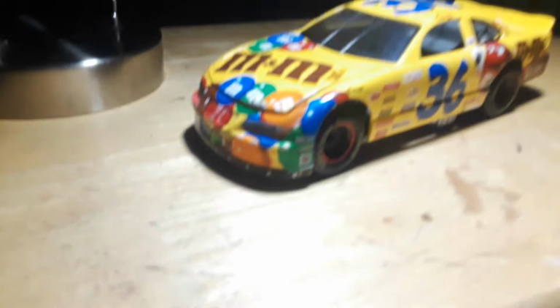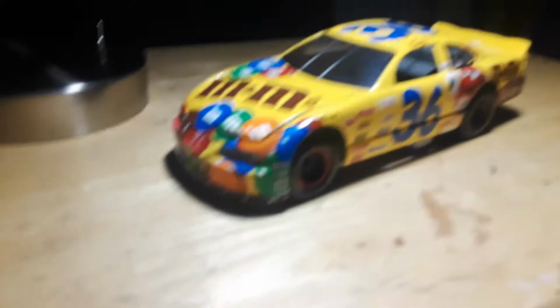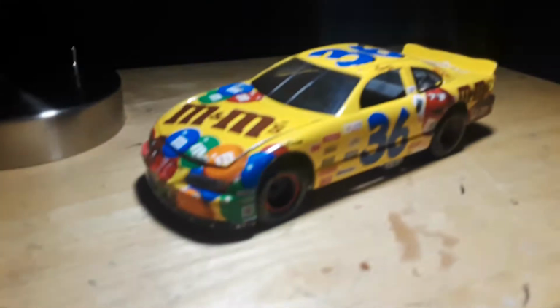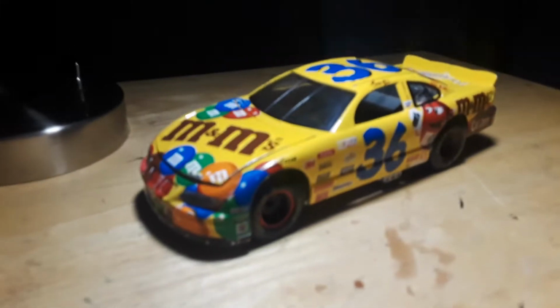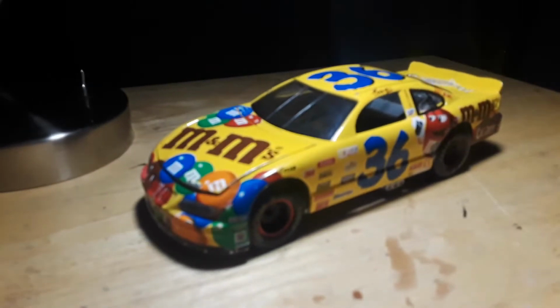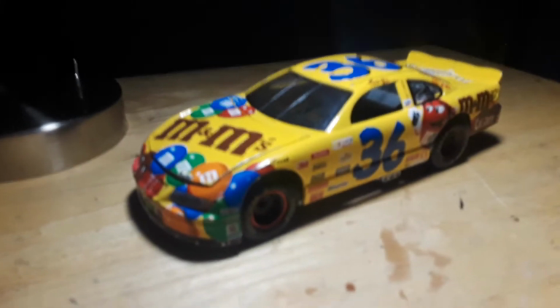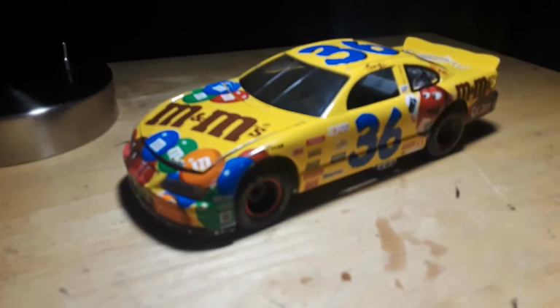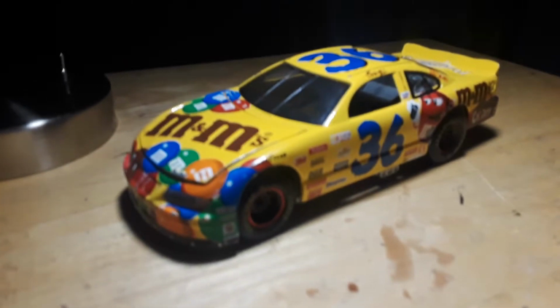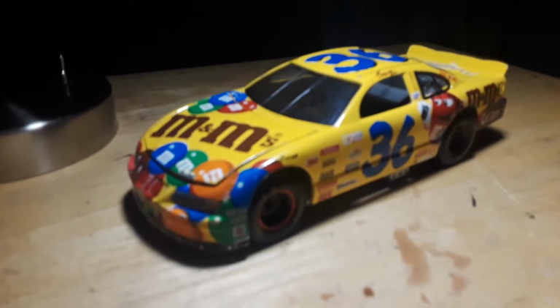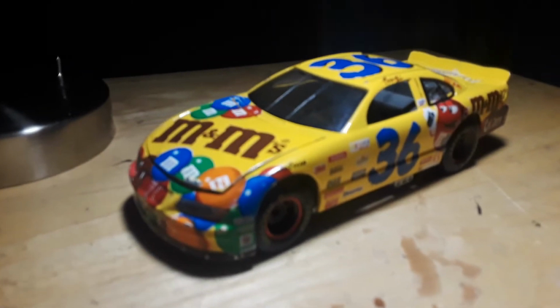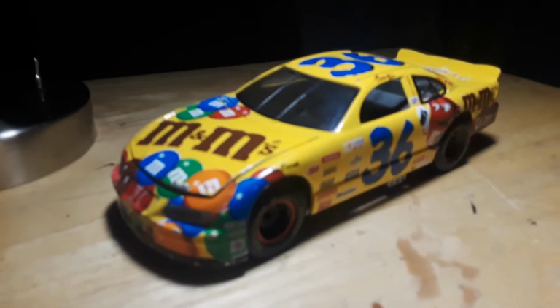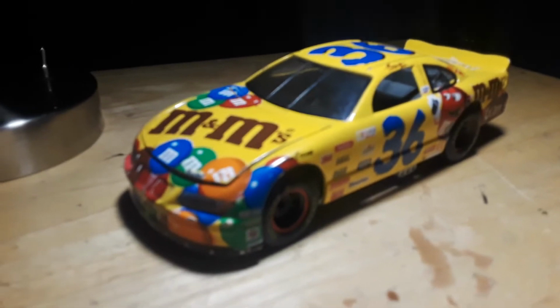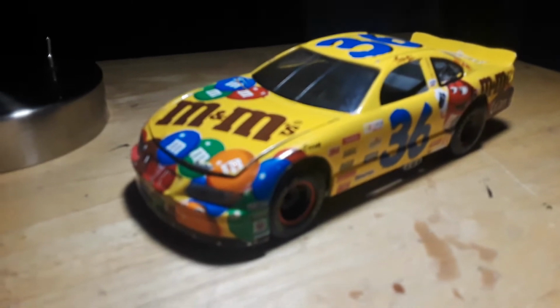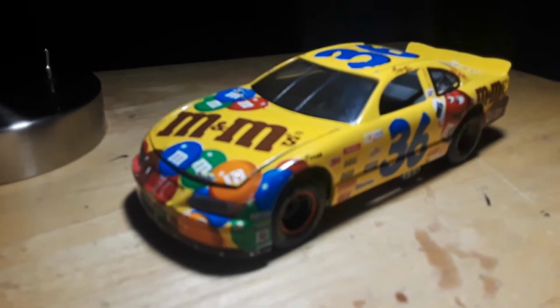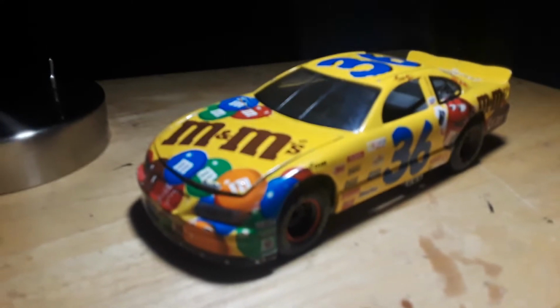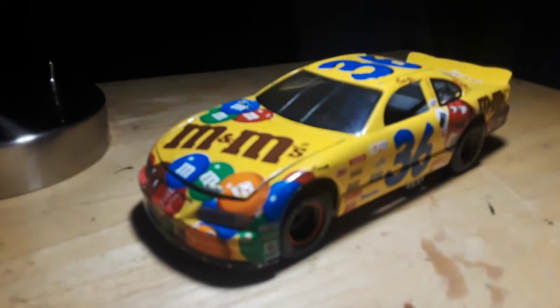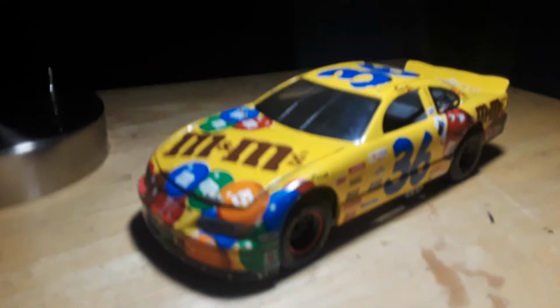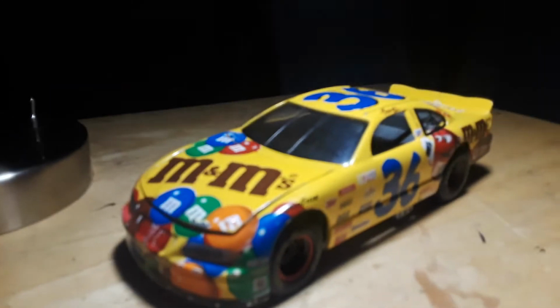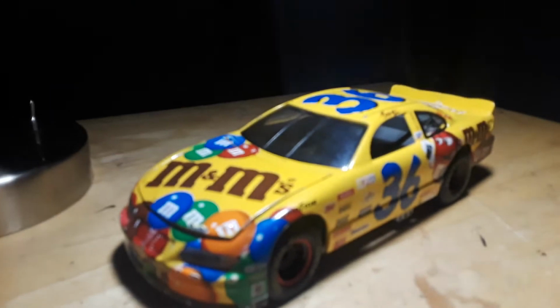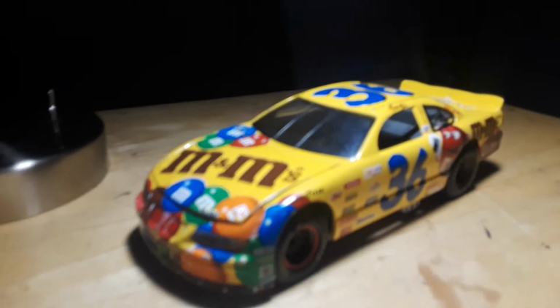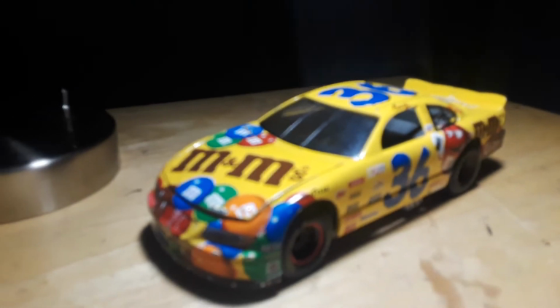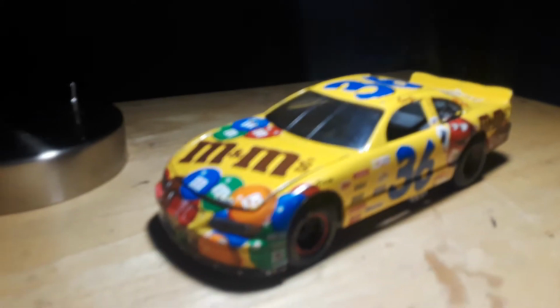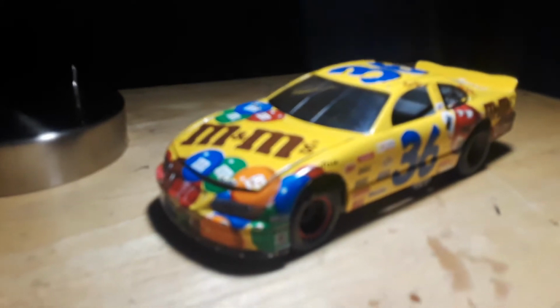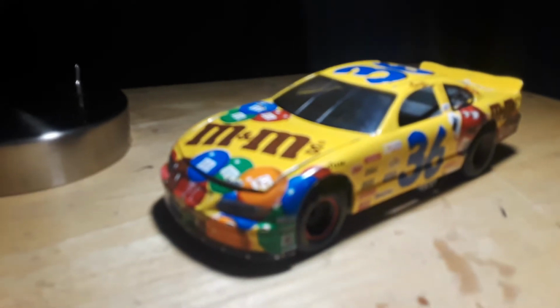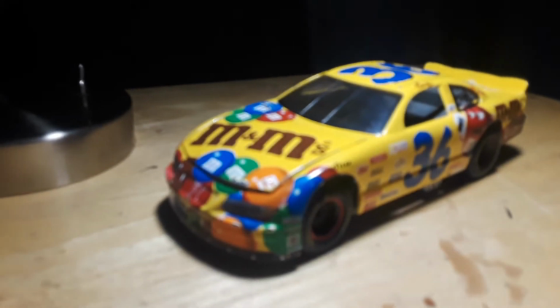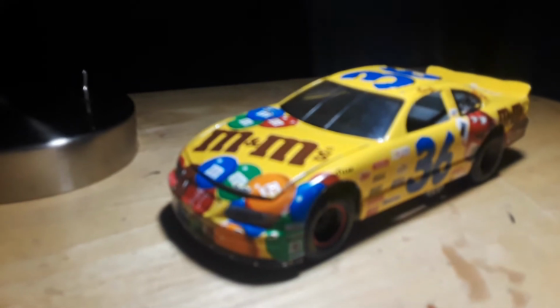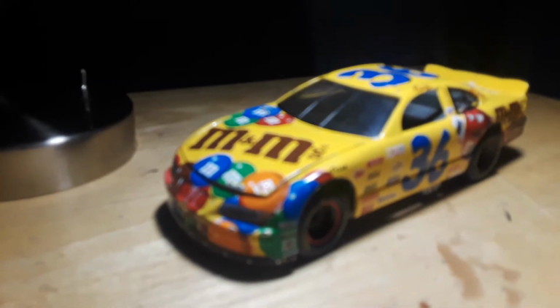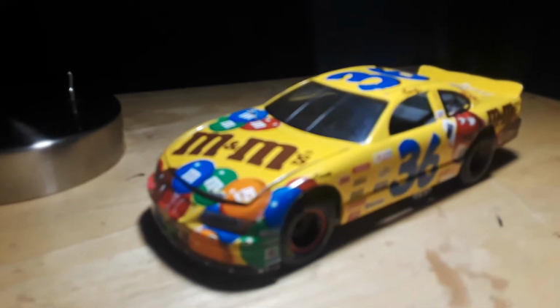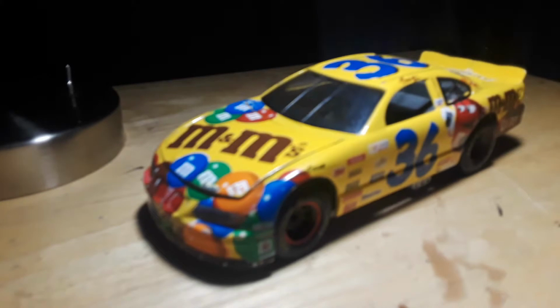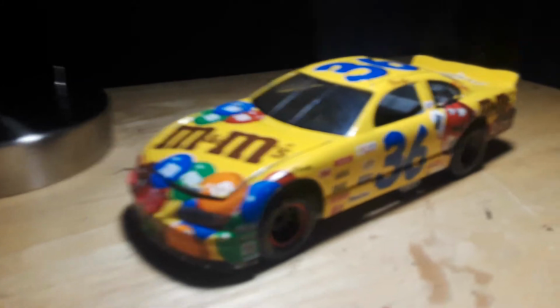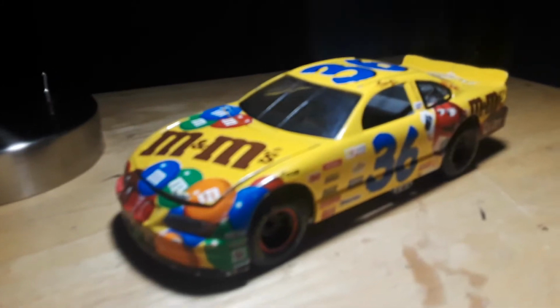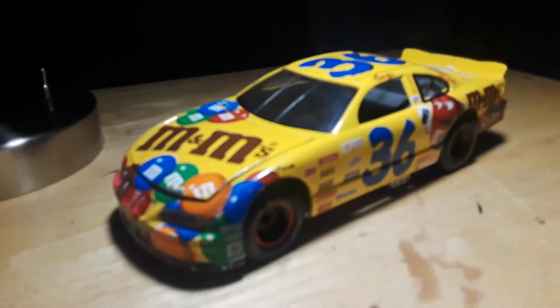What's up guys? Today we're going to be reviewing this Ernie Irving number 36 M&M's Pontiac Grand Prix.